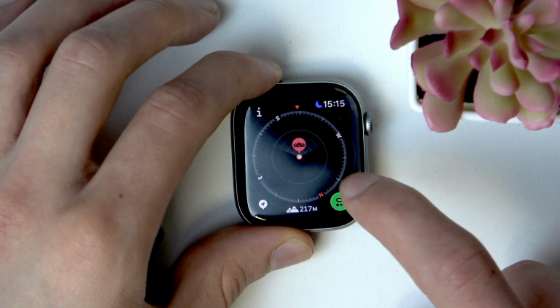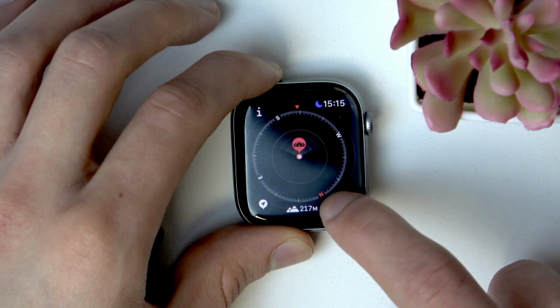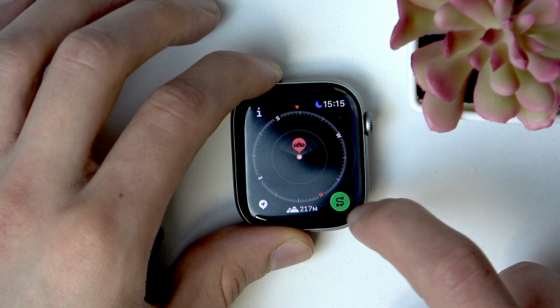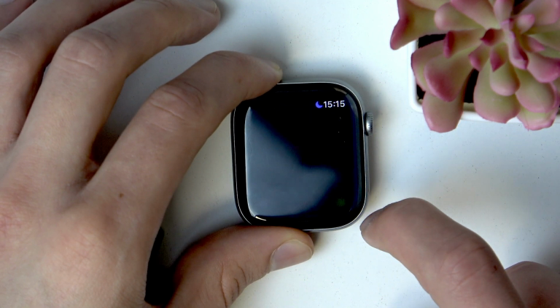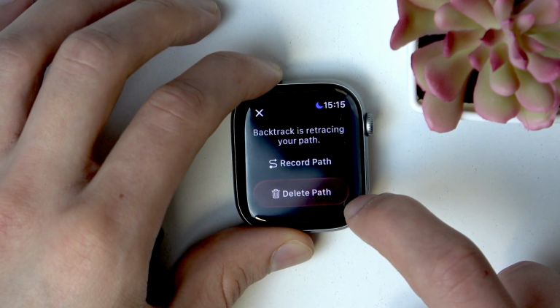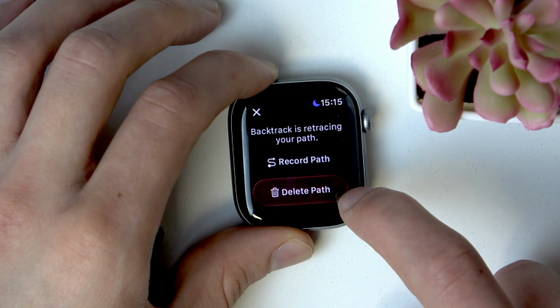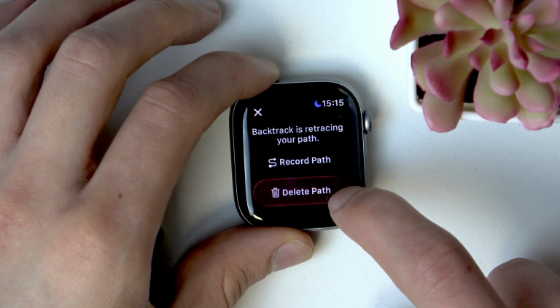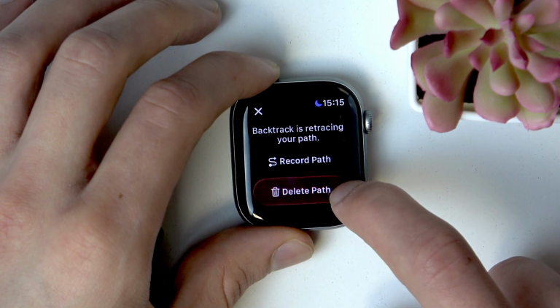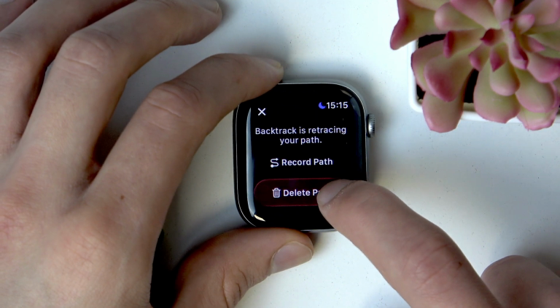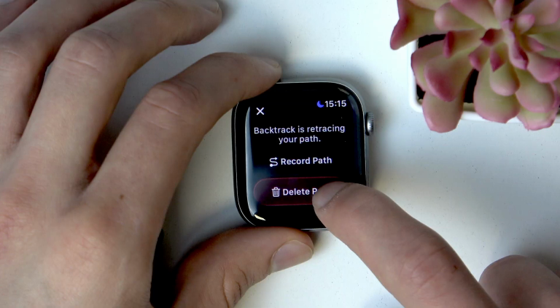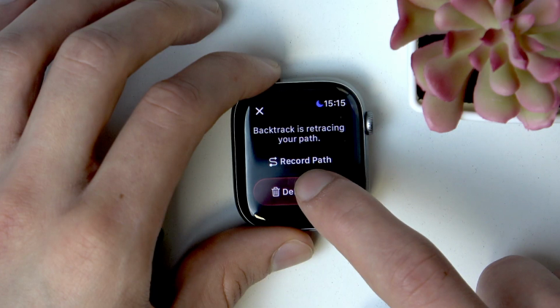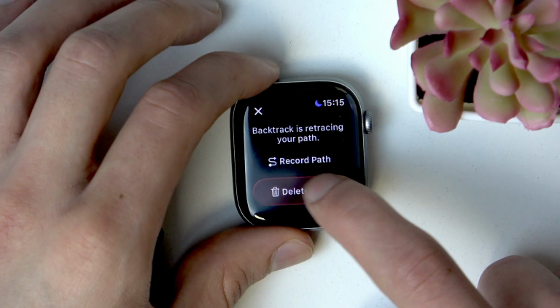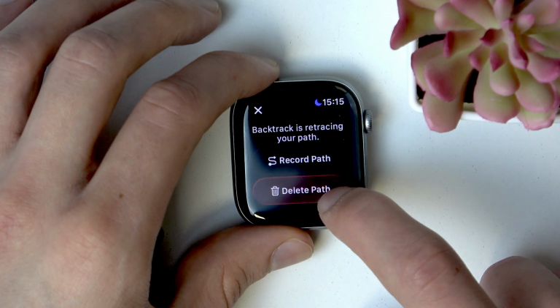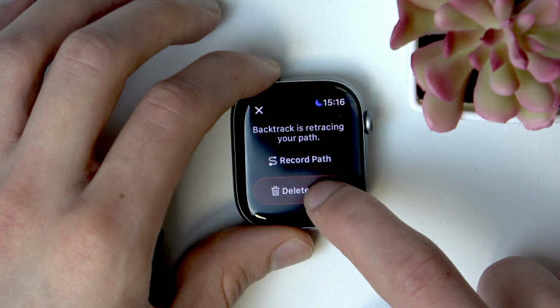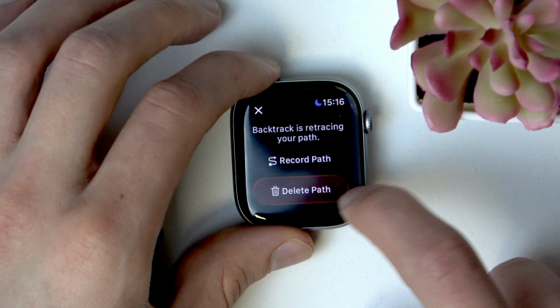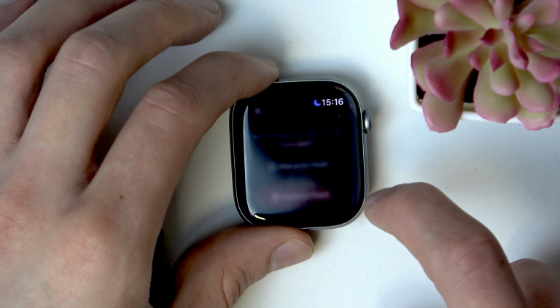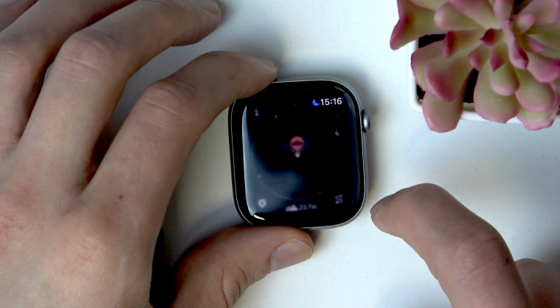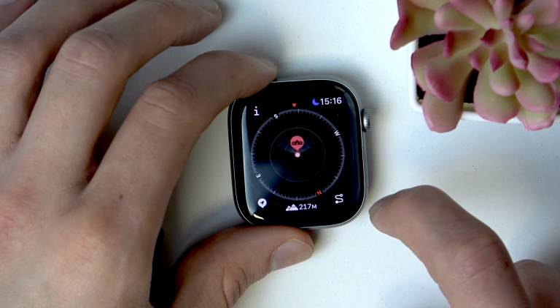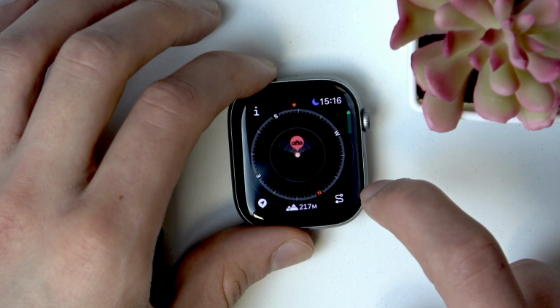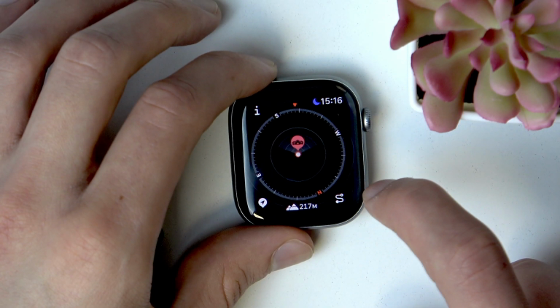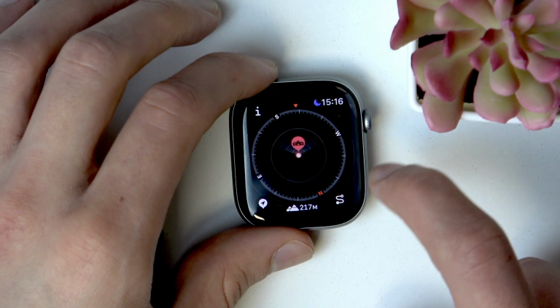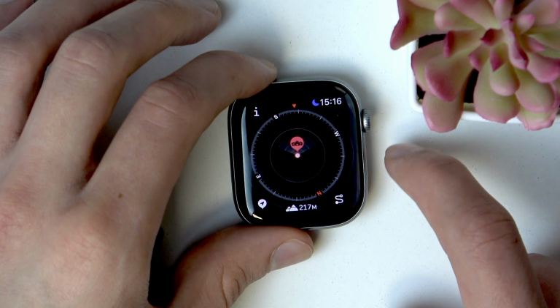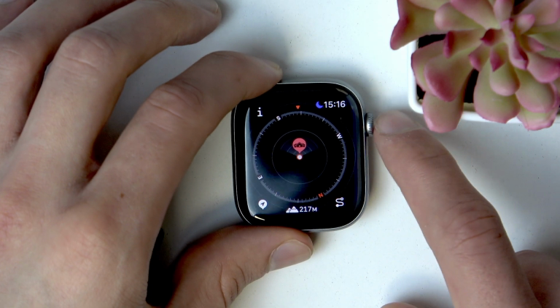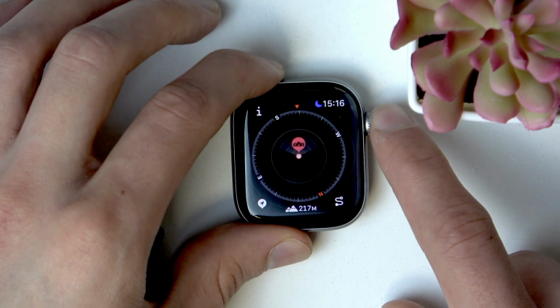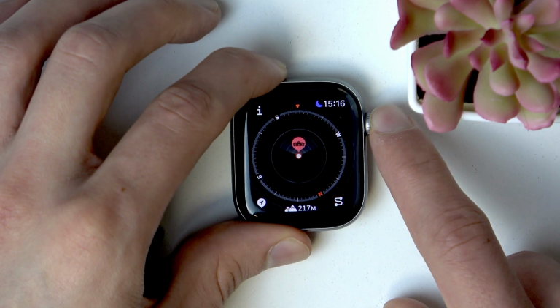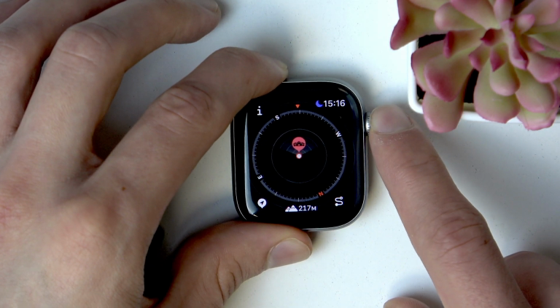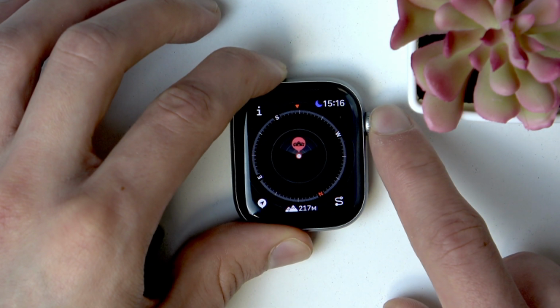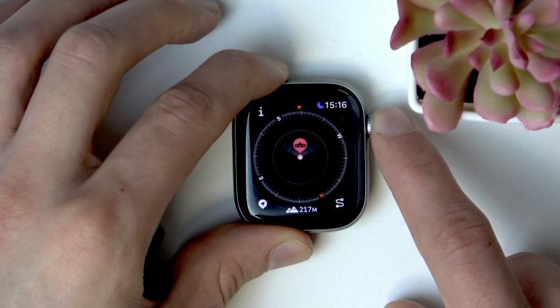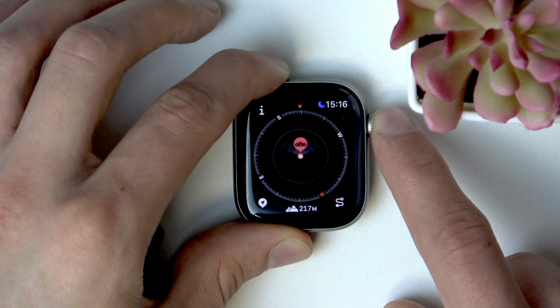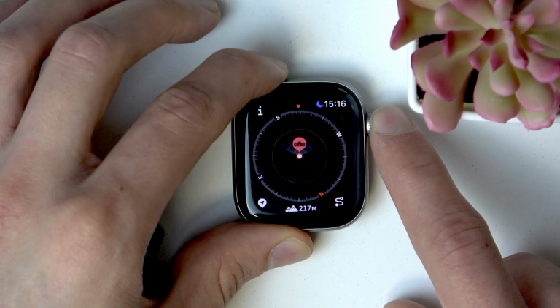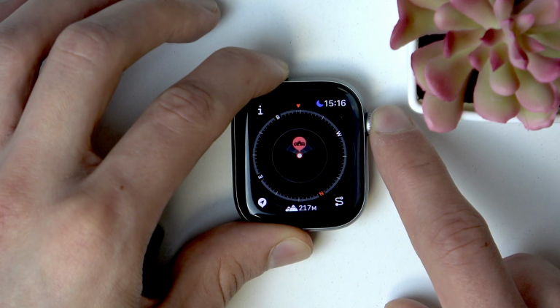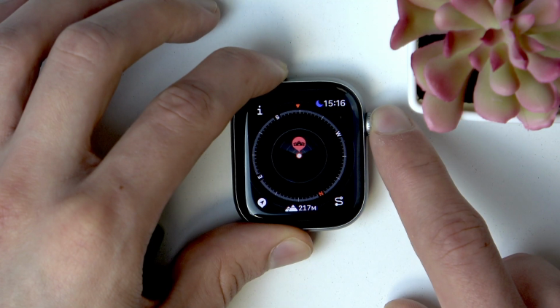If you want to remove the path, tap this icon once again, select Delete Path, and the path will be removed.